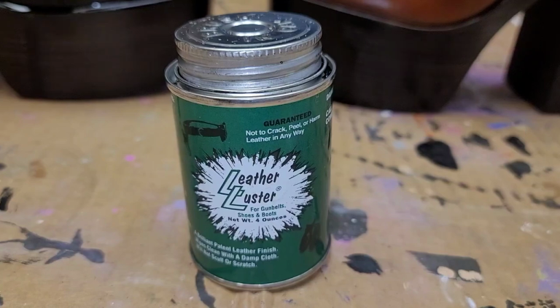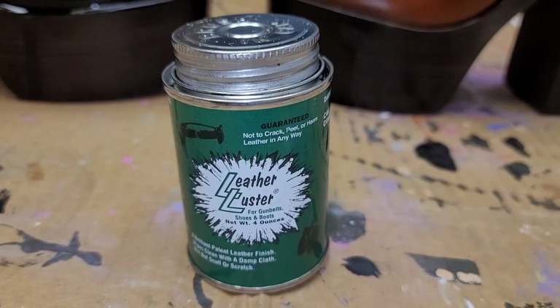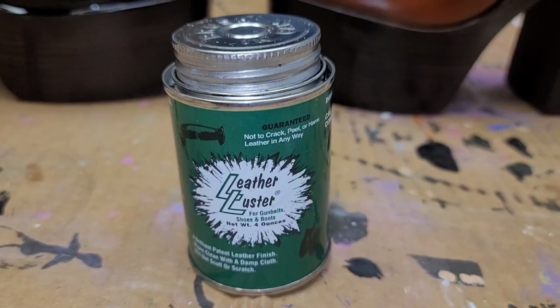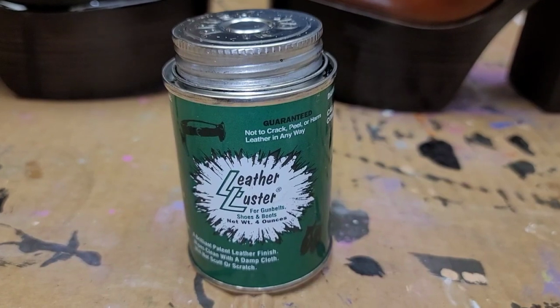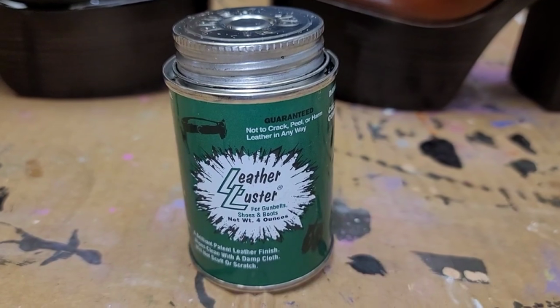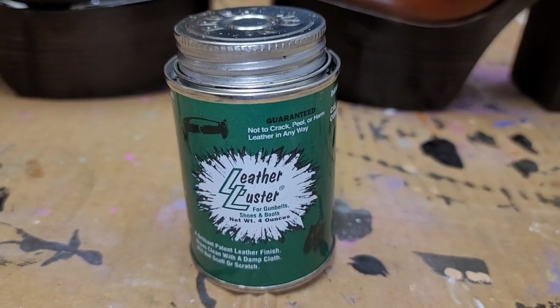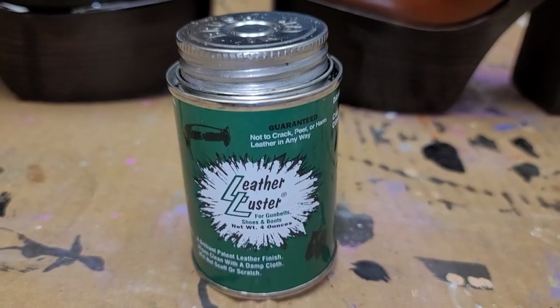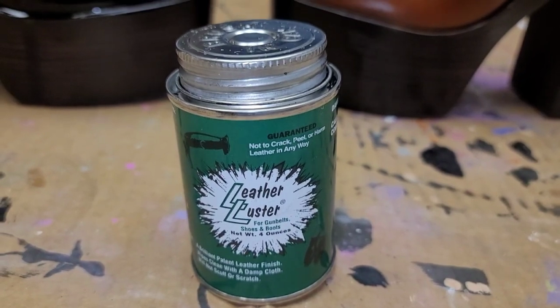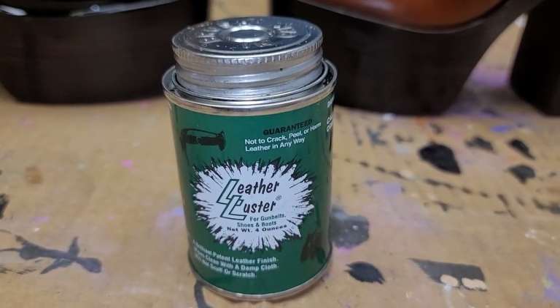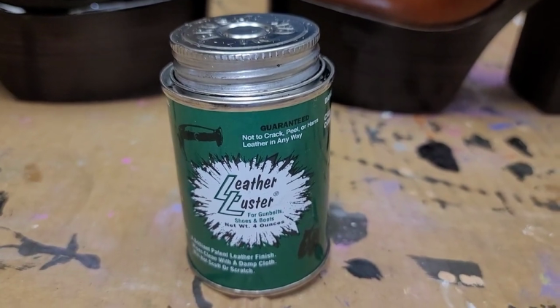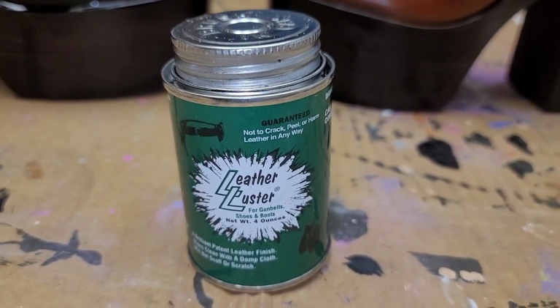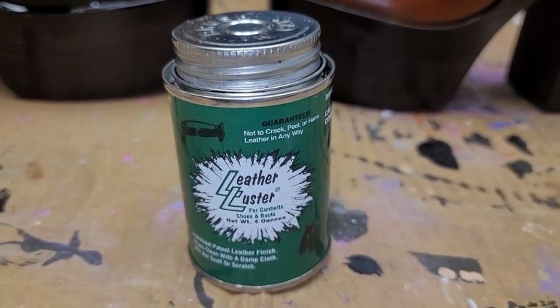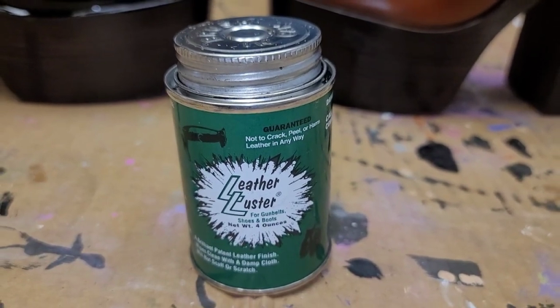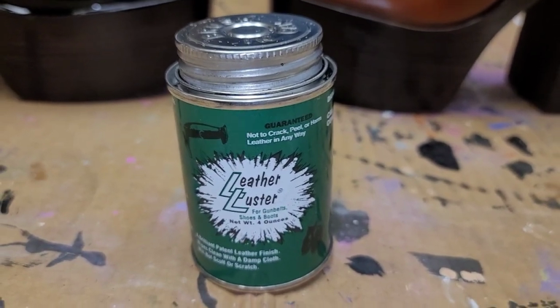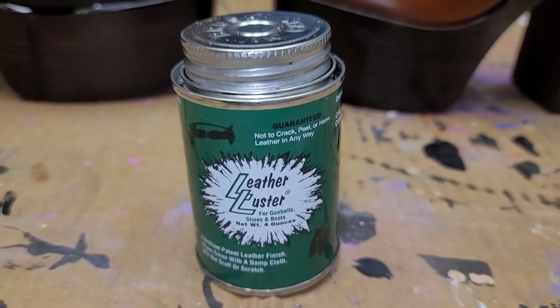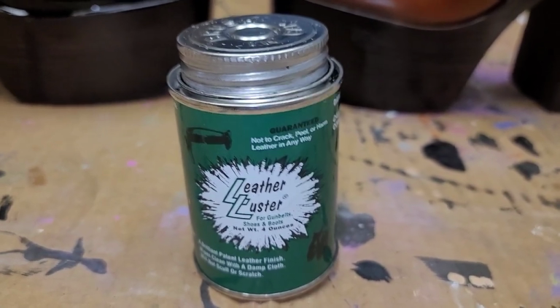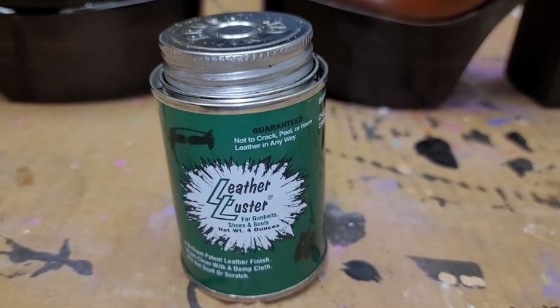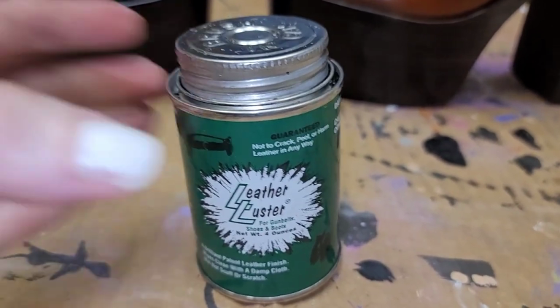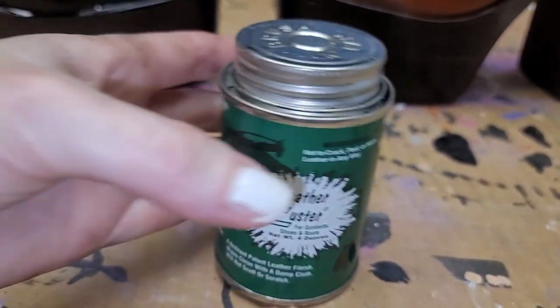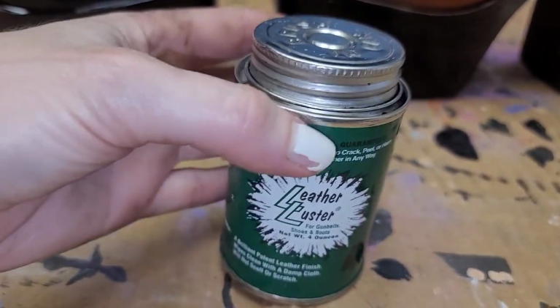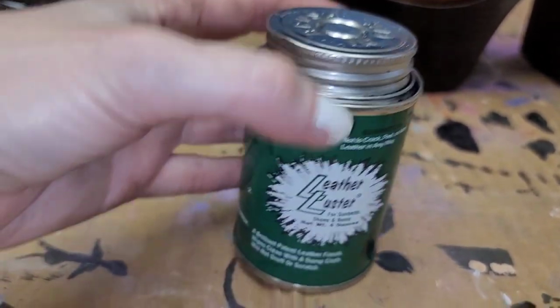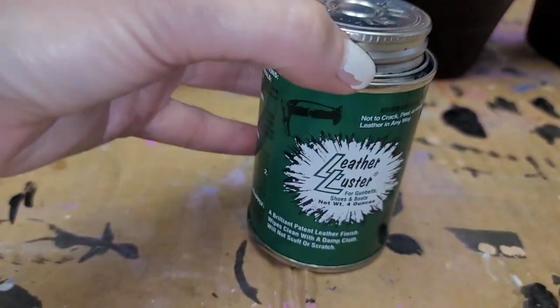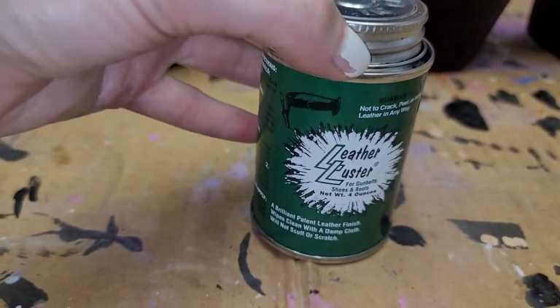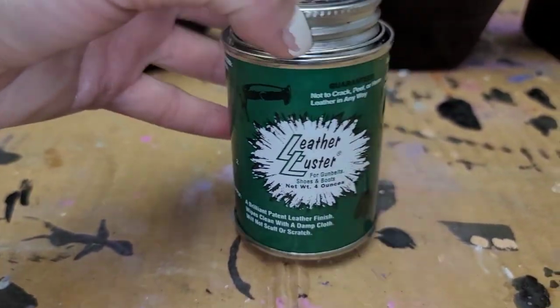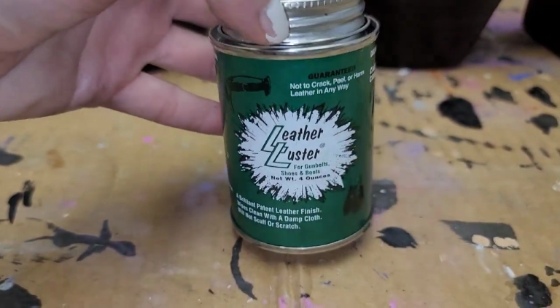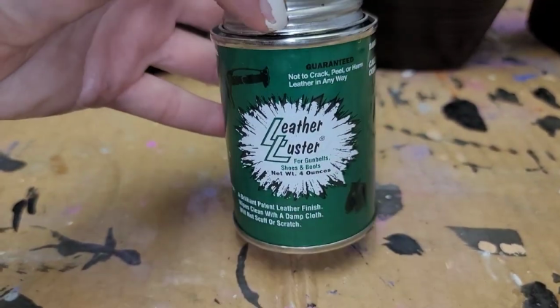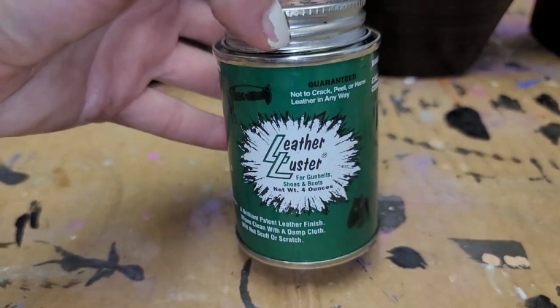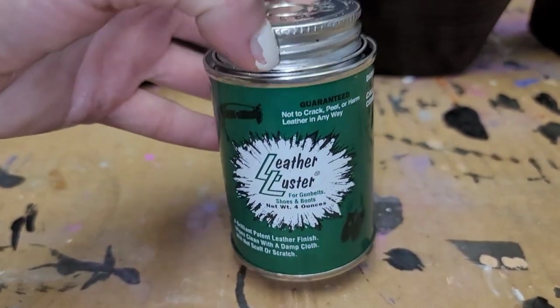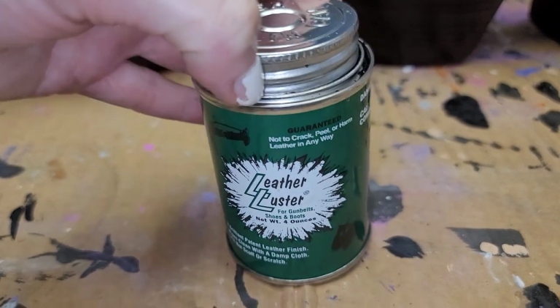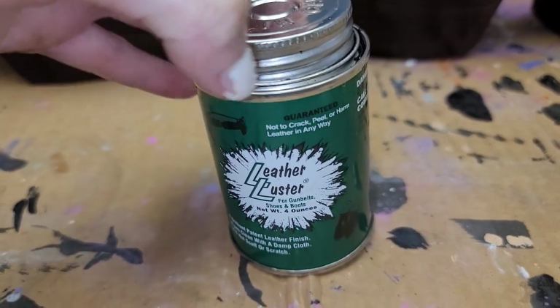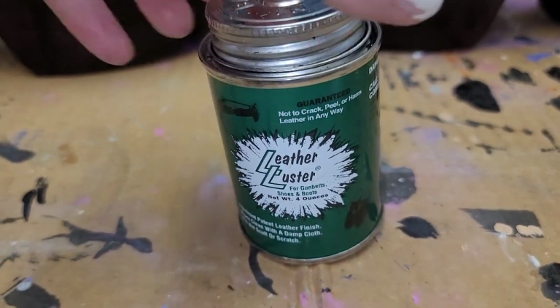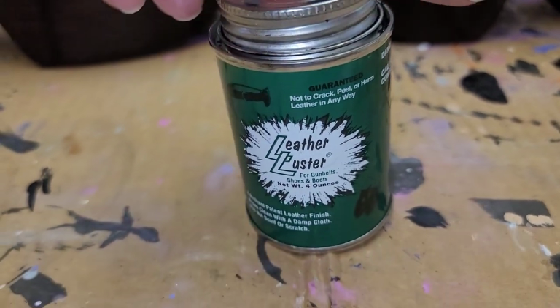Well hello fellow shoe fans, I've got a ton of product for you today. It's called Leather Luster.